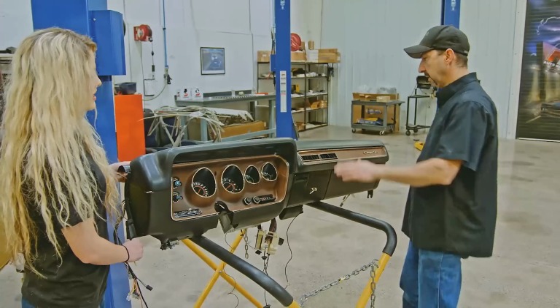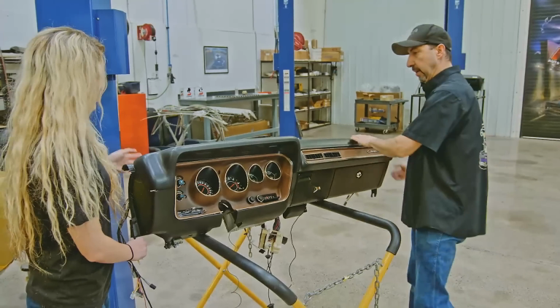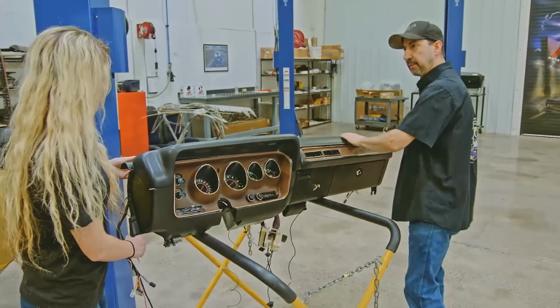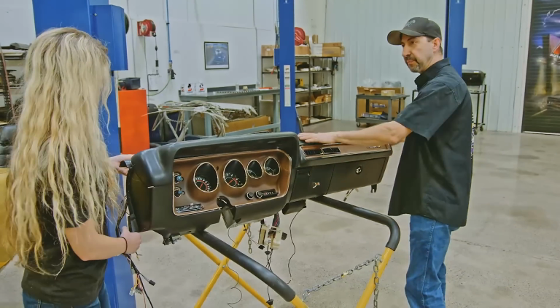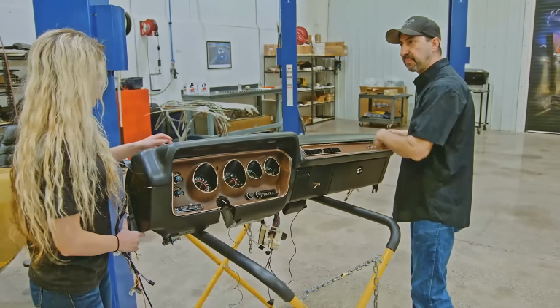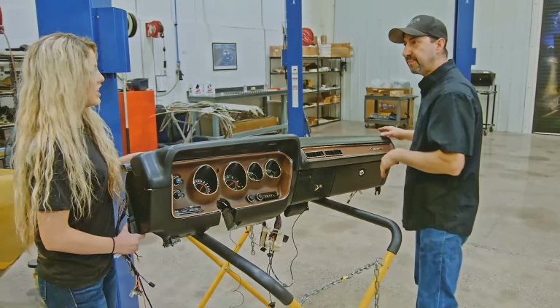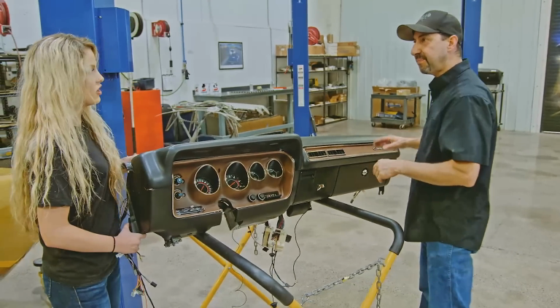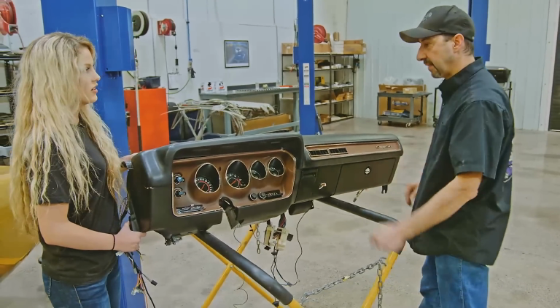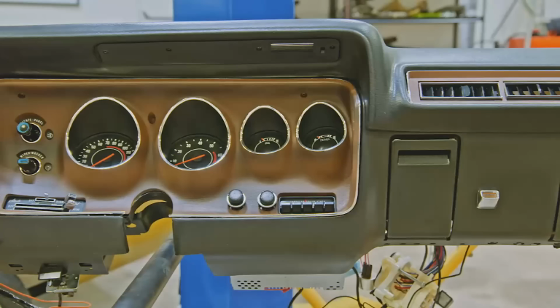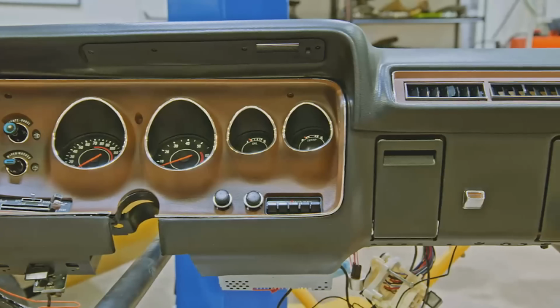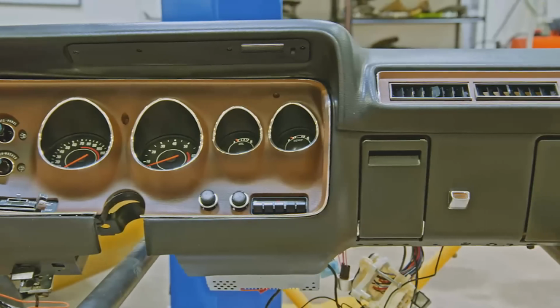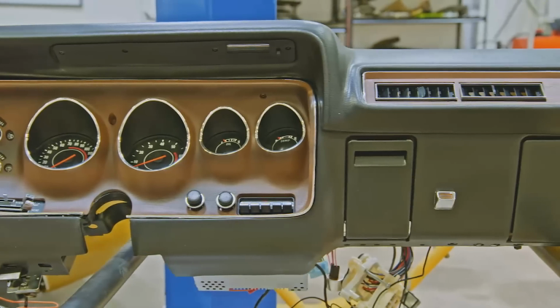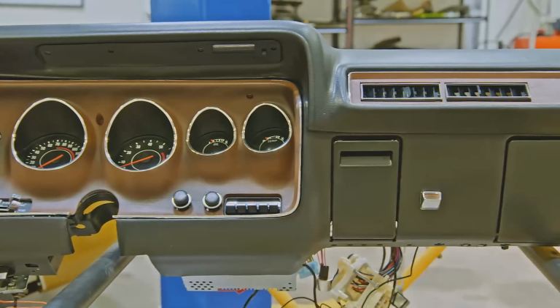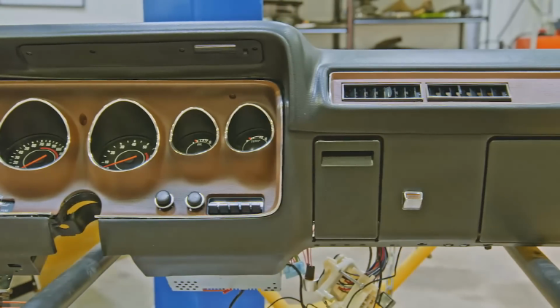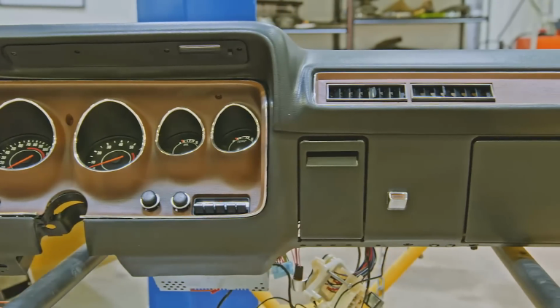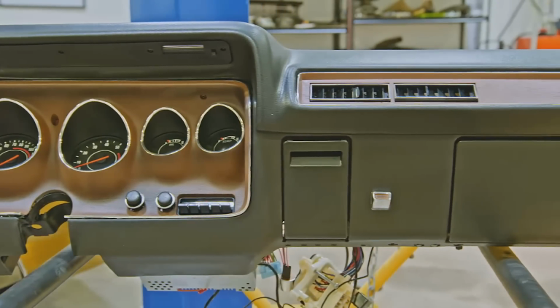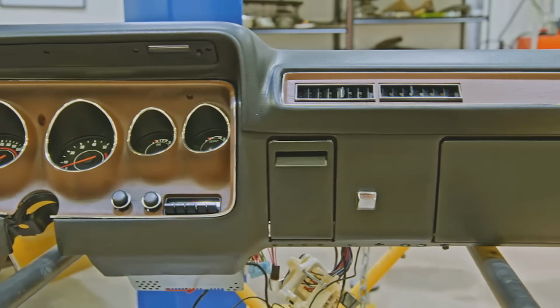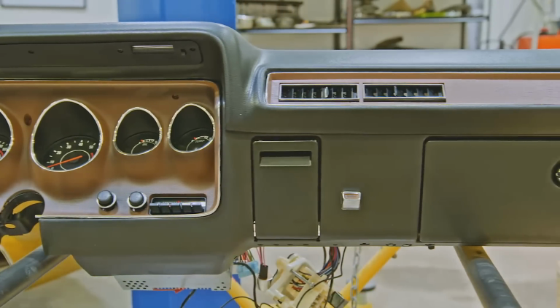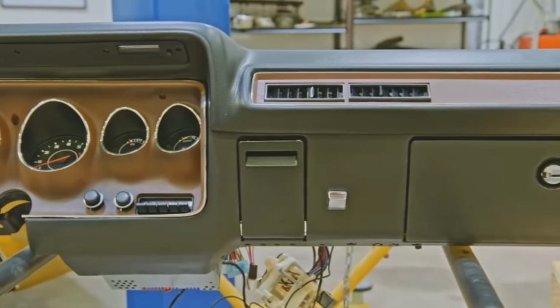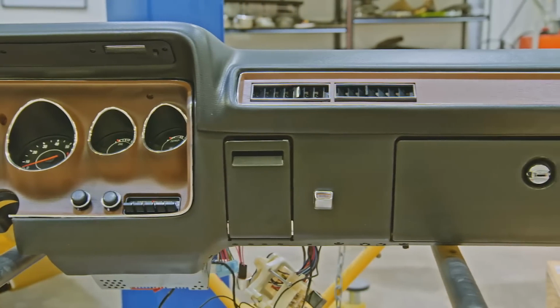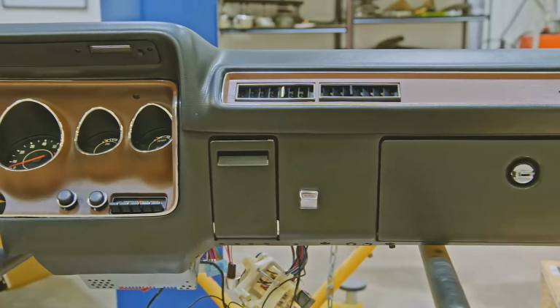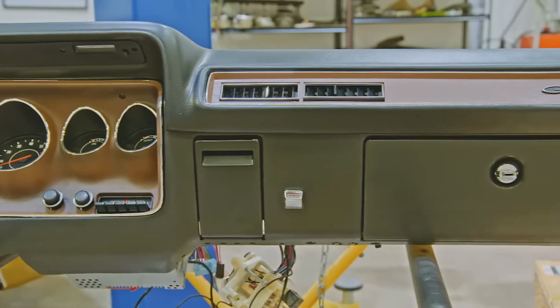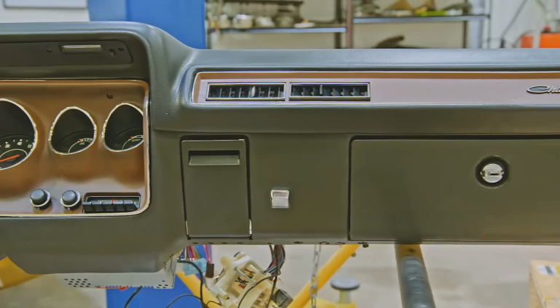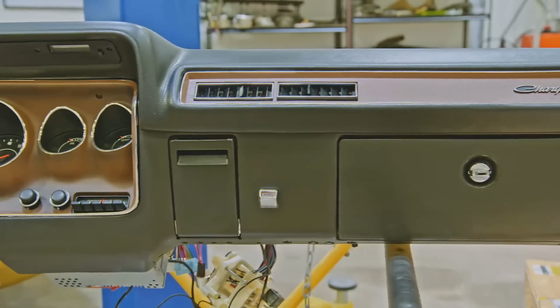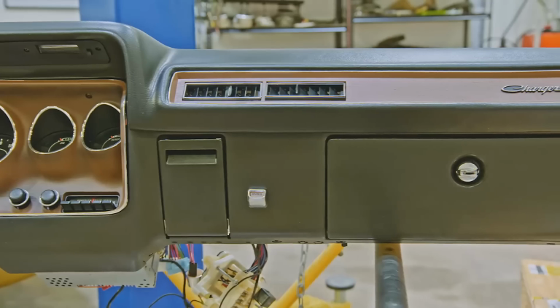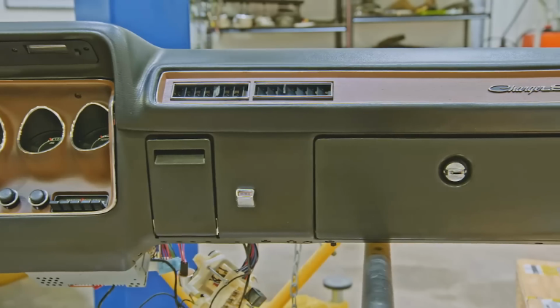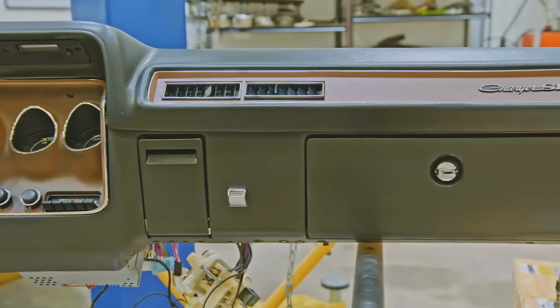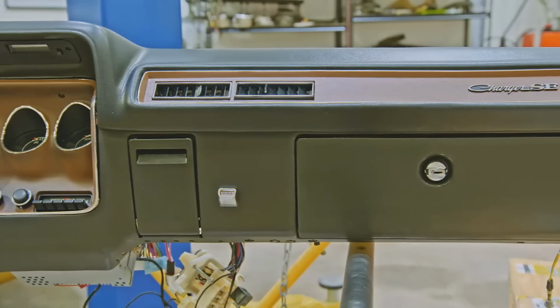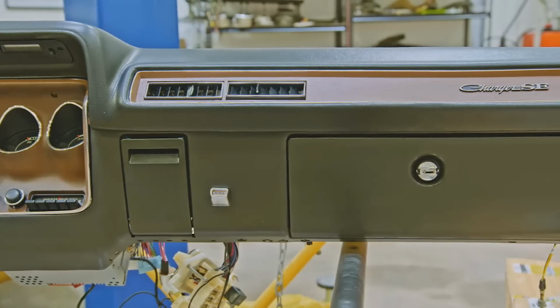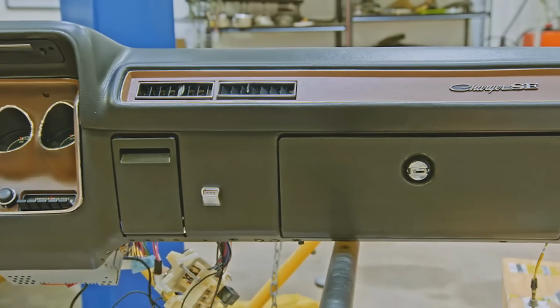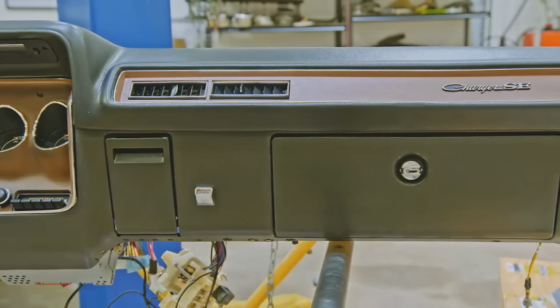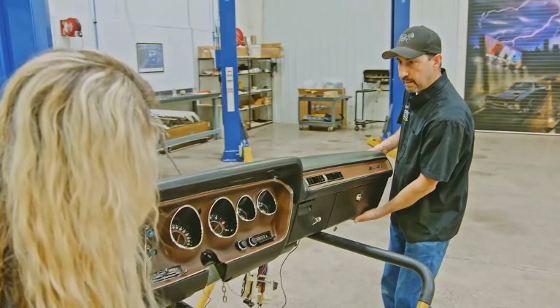Is this pretty standard for a dash? Yeah, it's a pretty standard dash for a '72 Dodge Charger SE. Pretty one too — I like all the chrome.